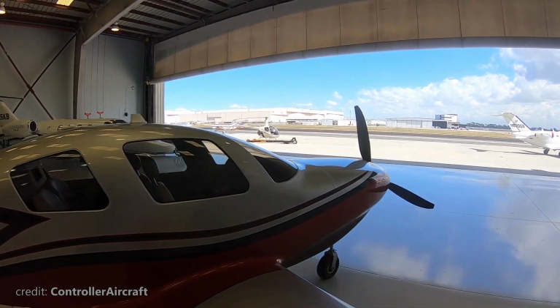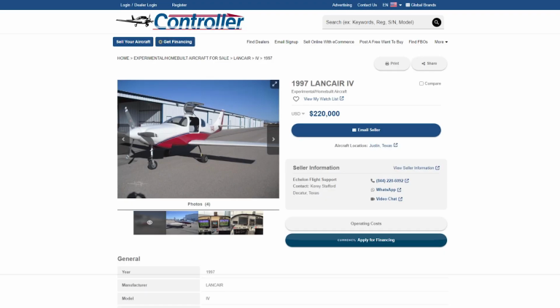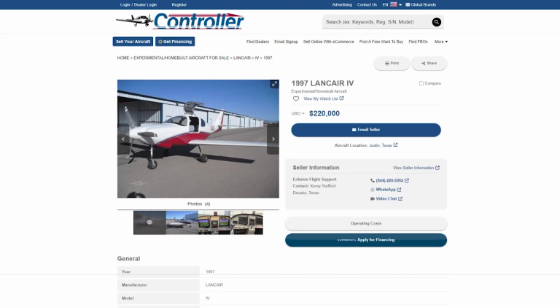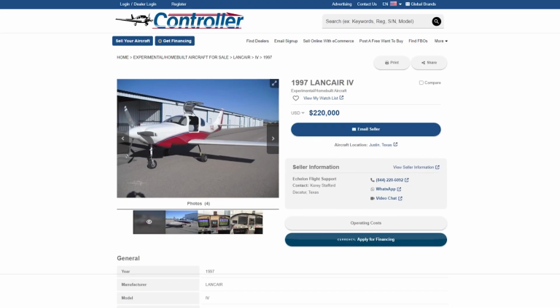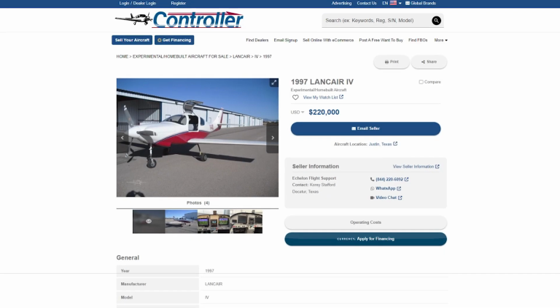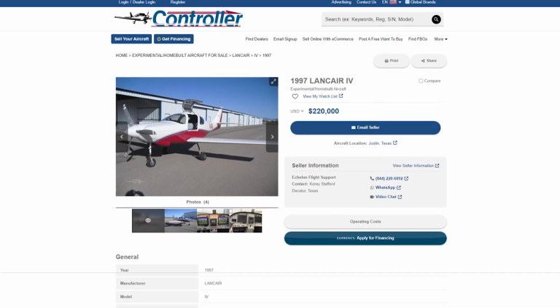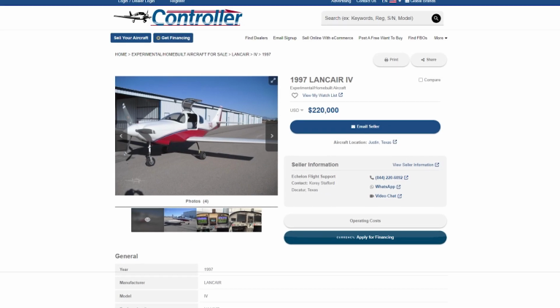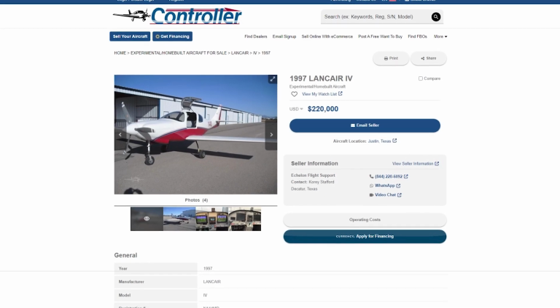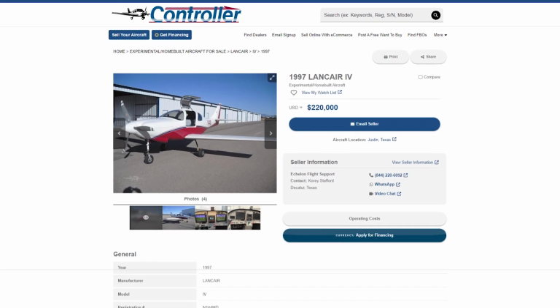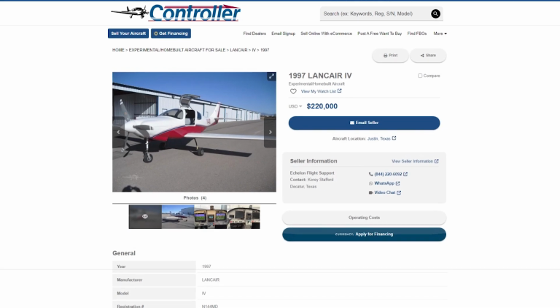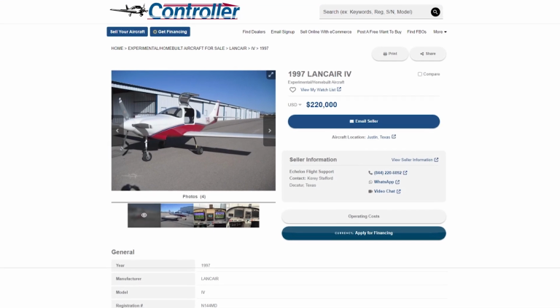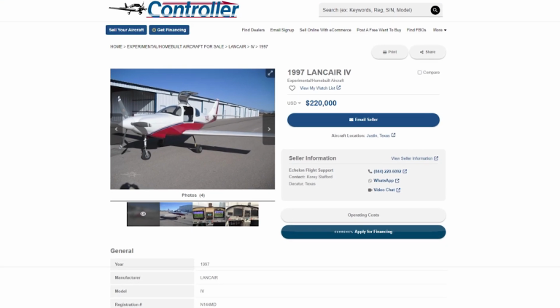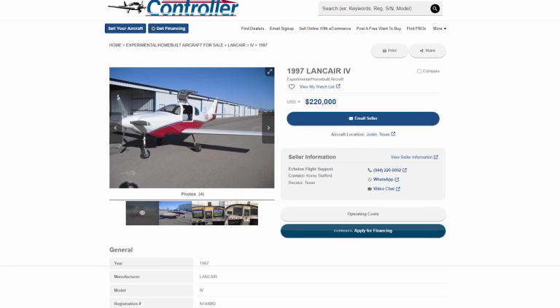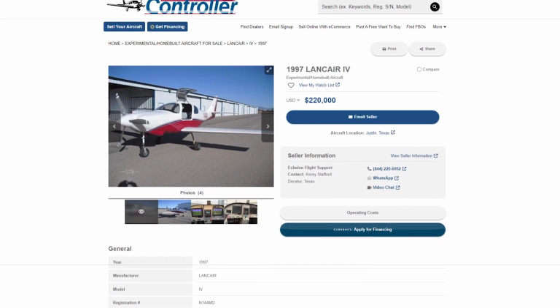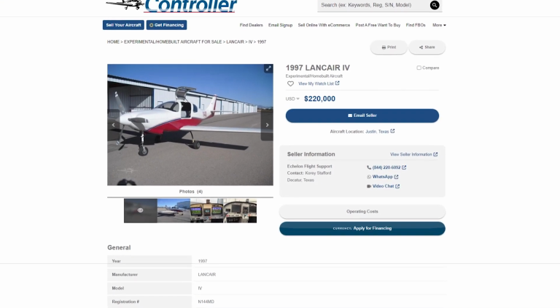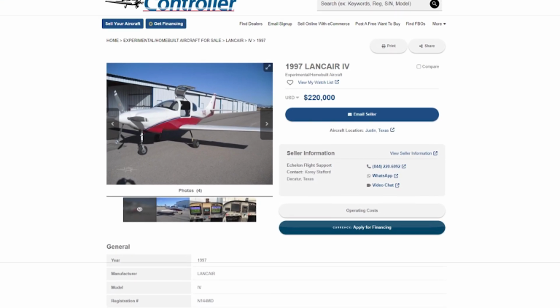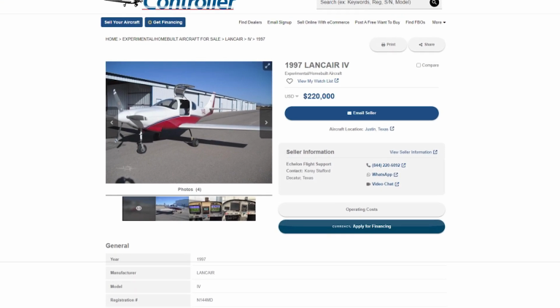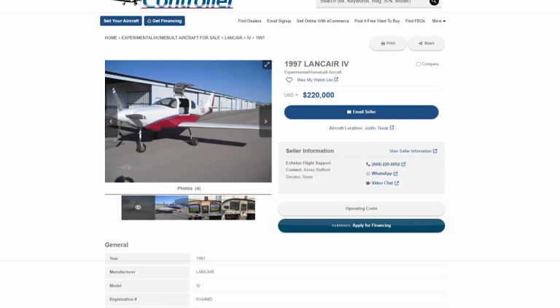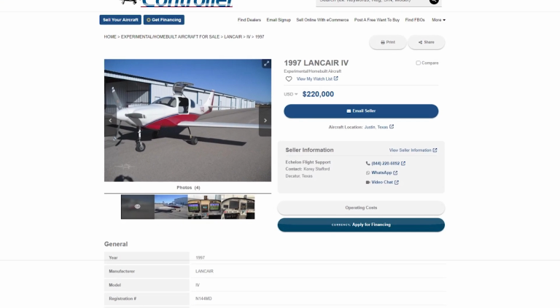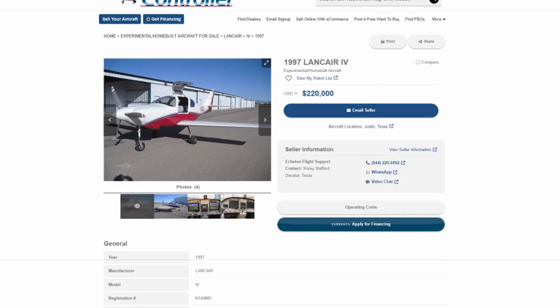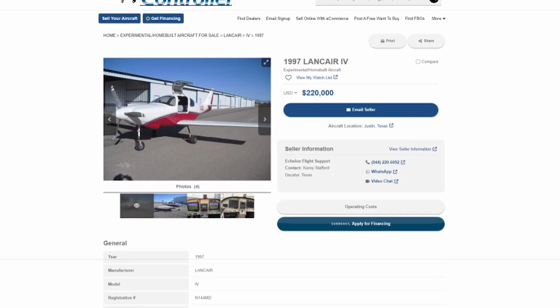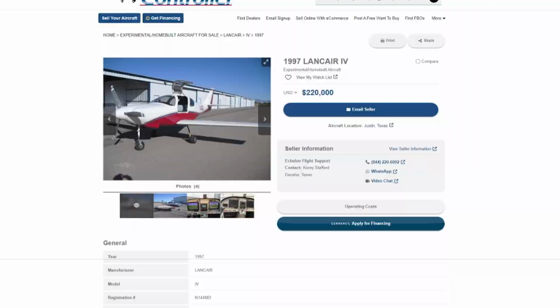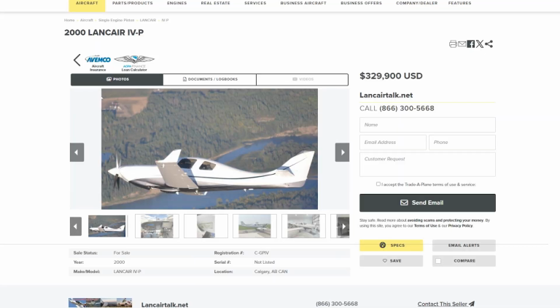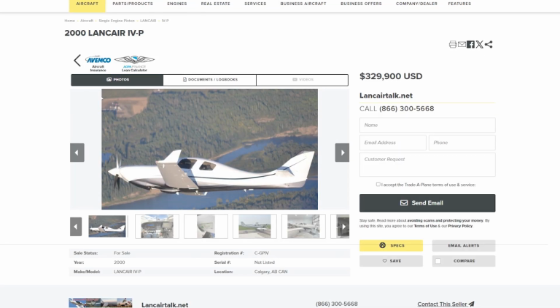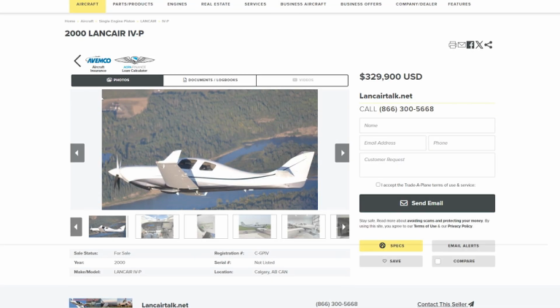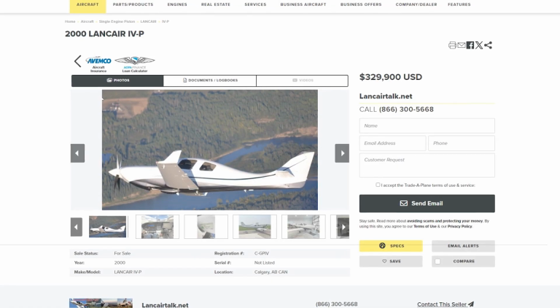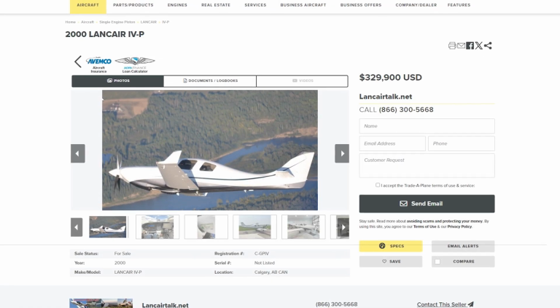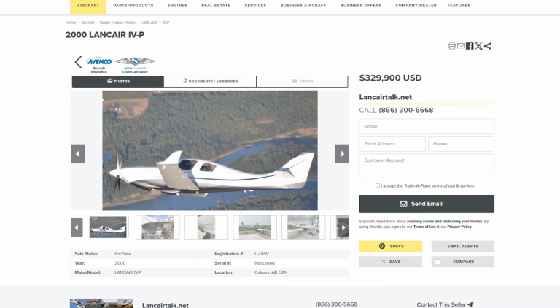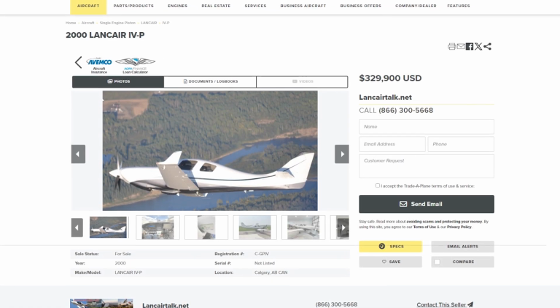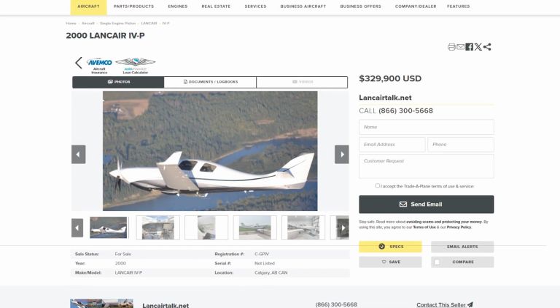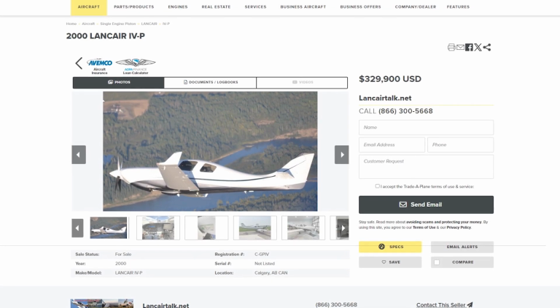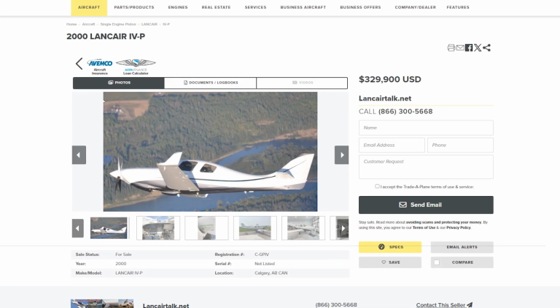On average, they sell the un-pressurized Model 4 for around $200,000, while the 4P starts at $320,000.